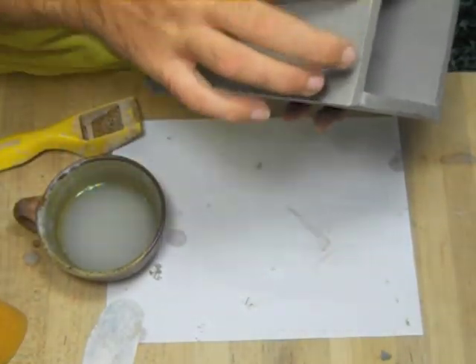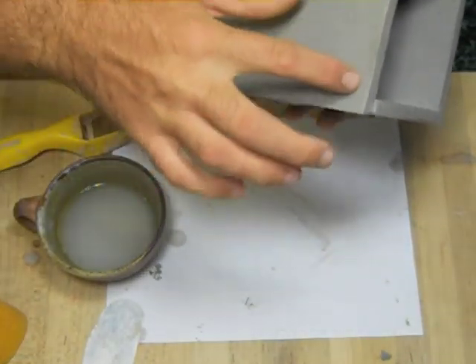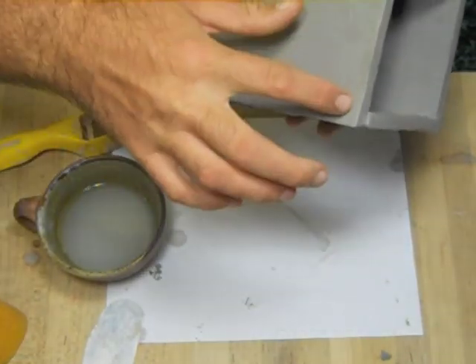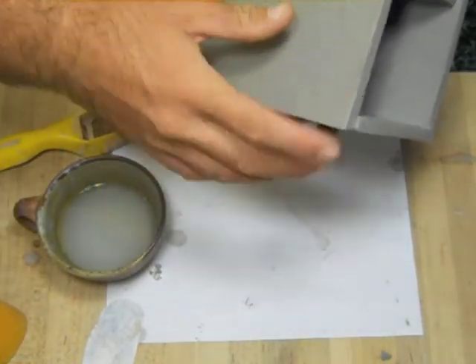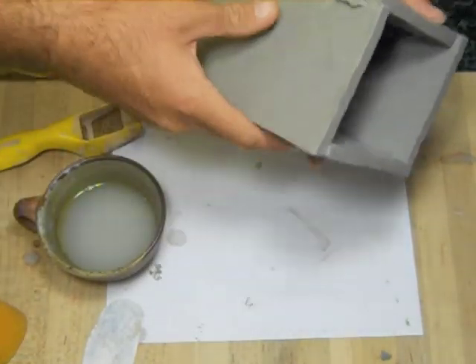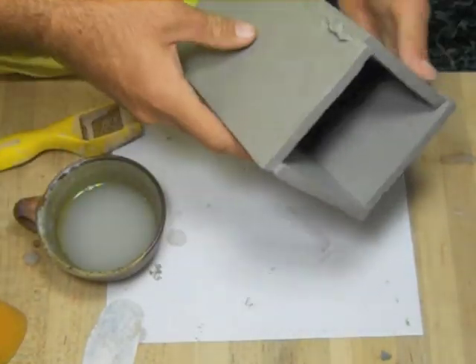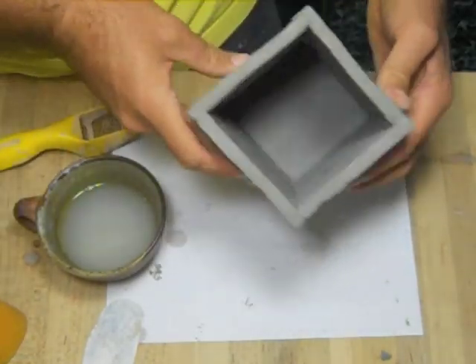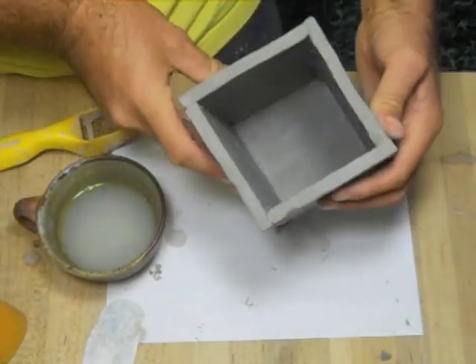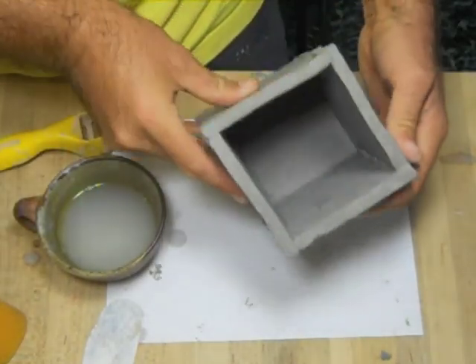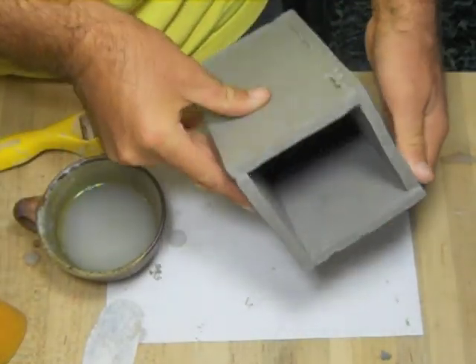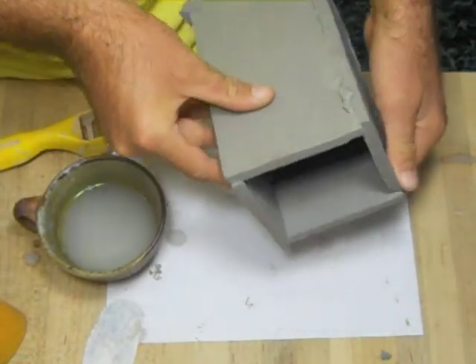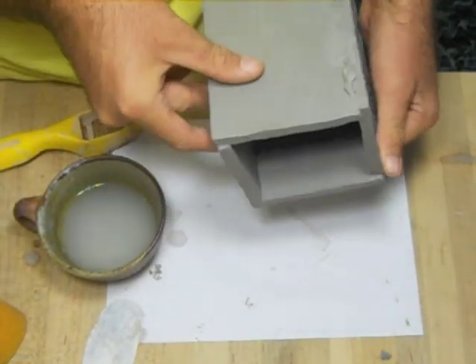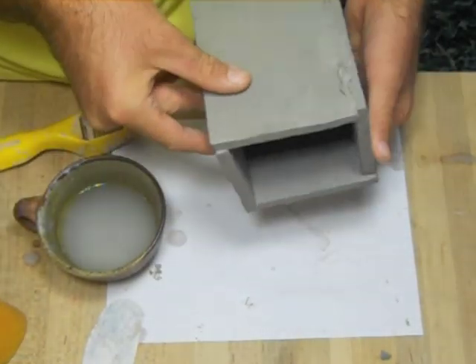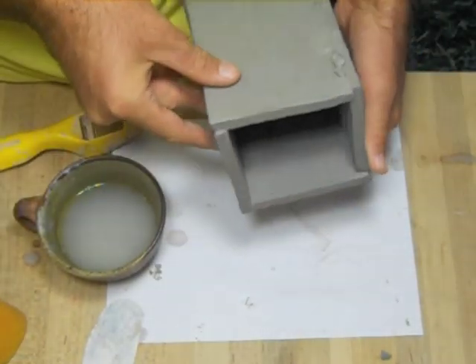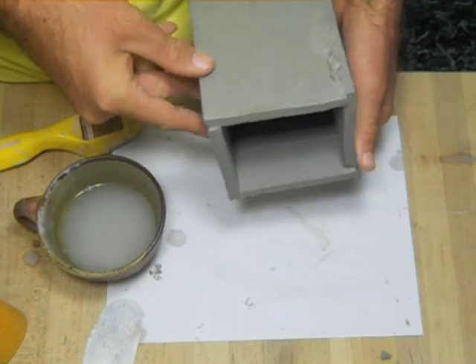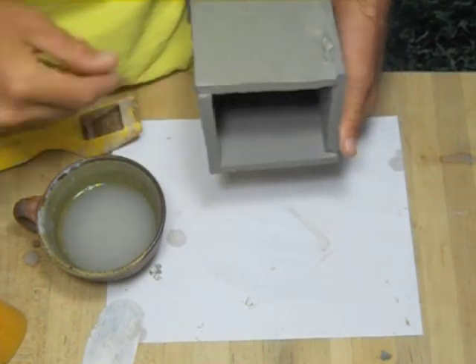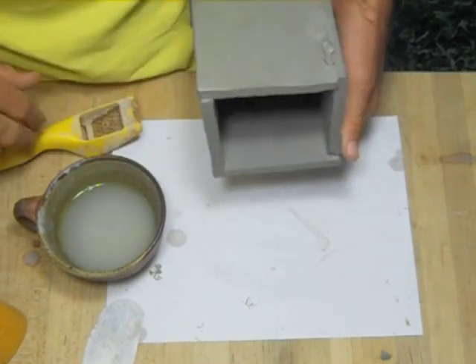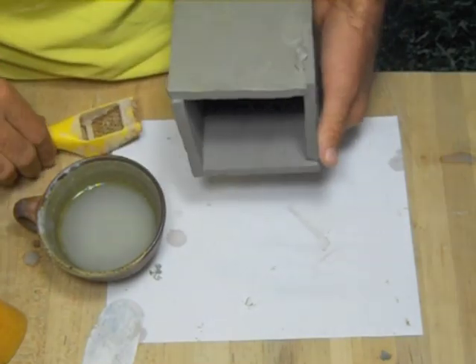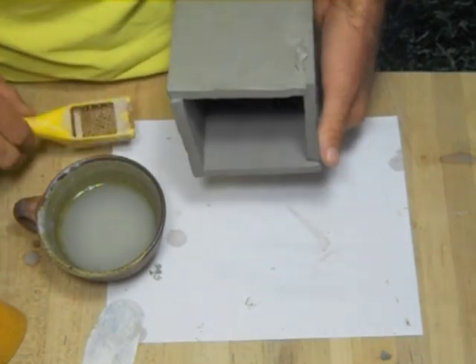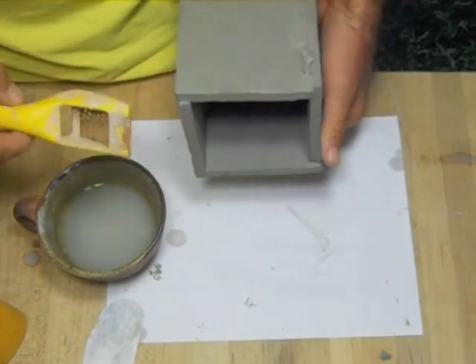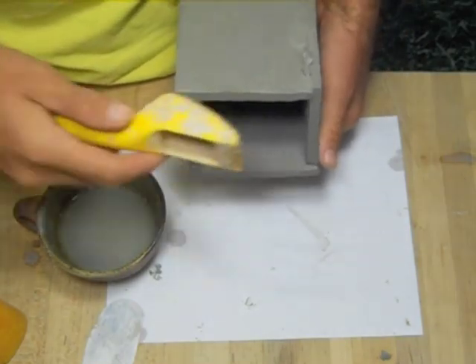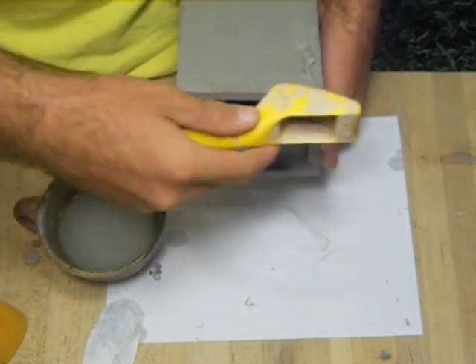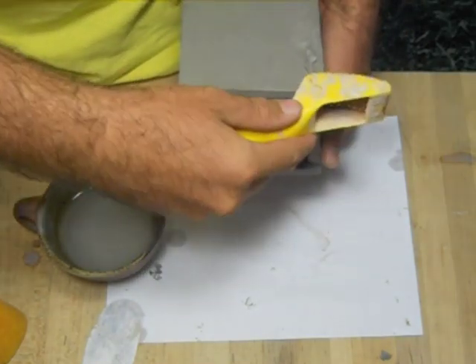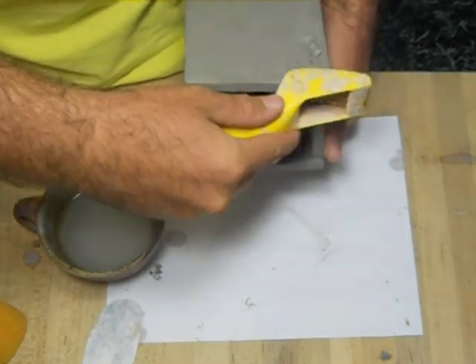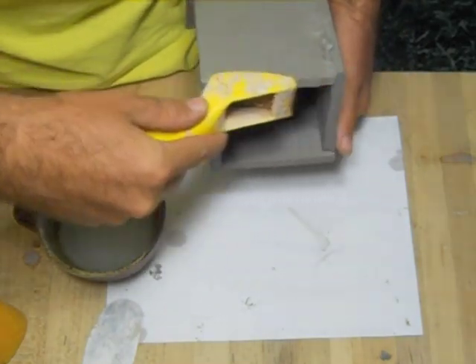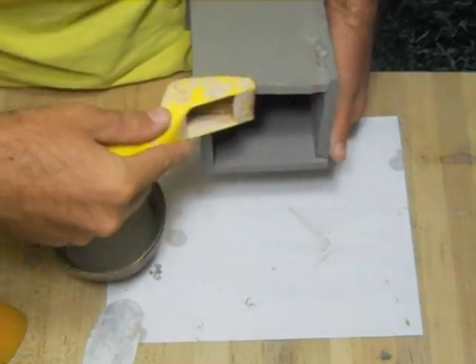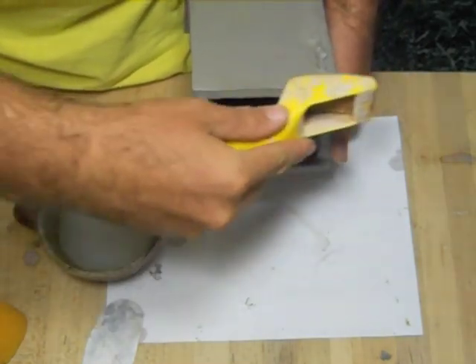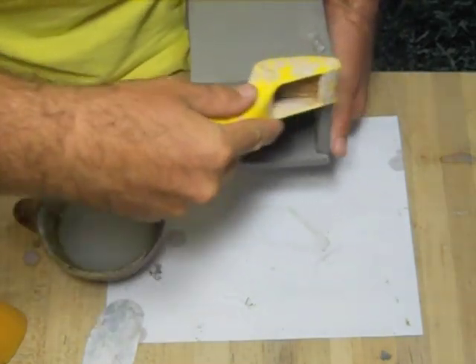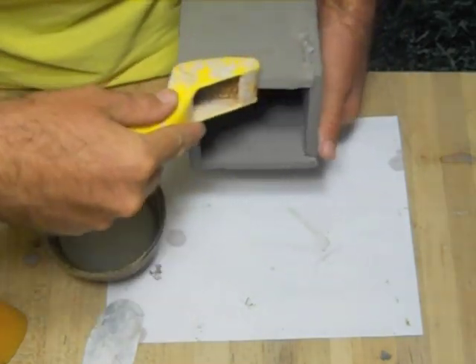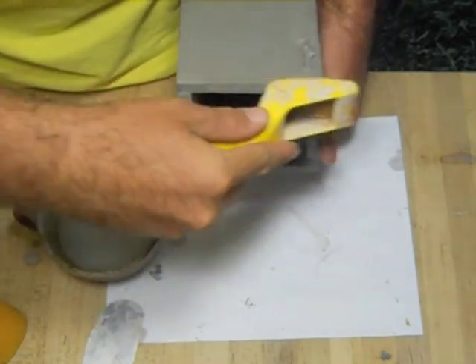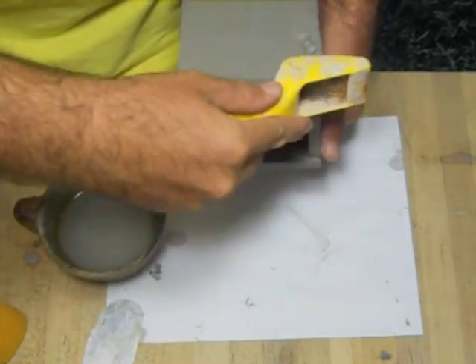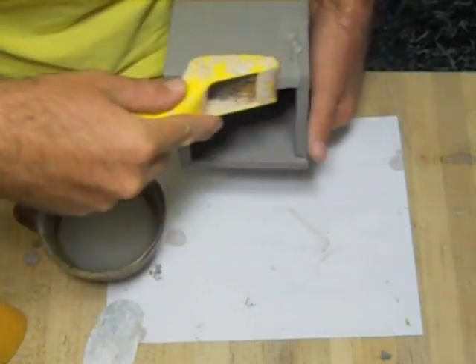To start, level off the top edge using the shirt form tool. Keep scraping until it's all flat.